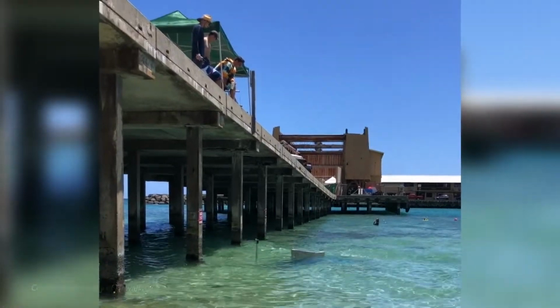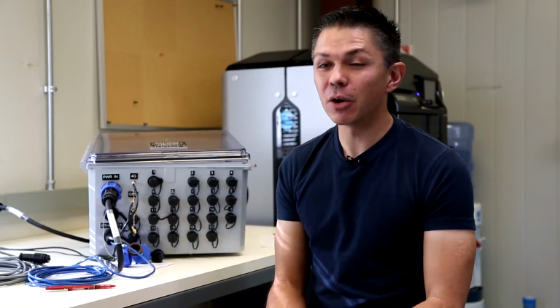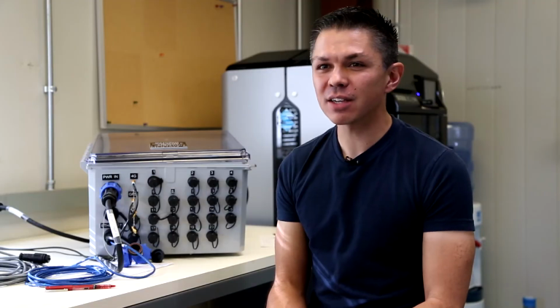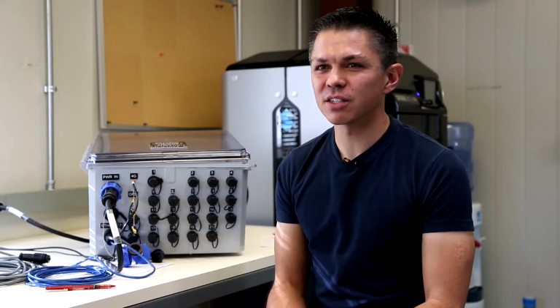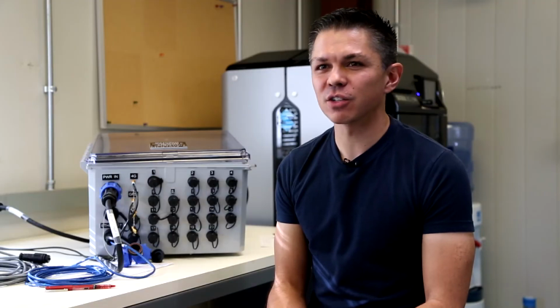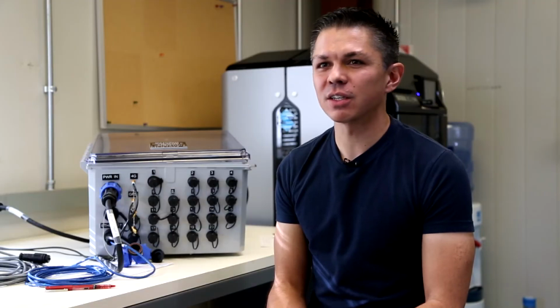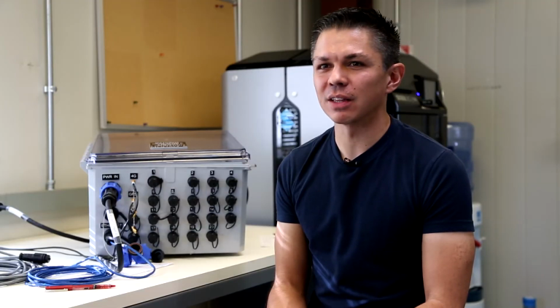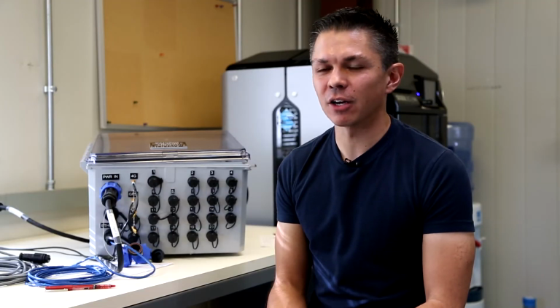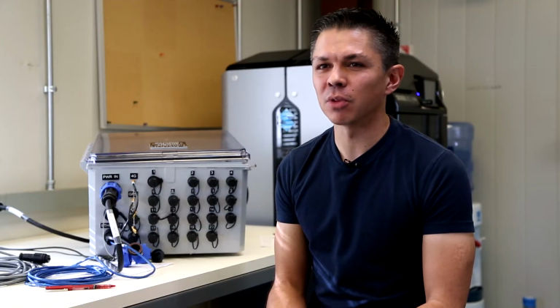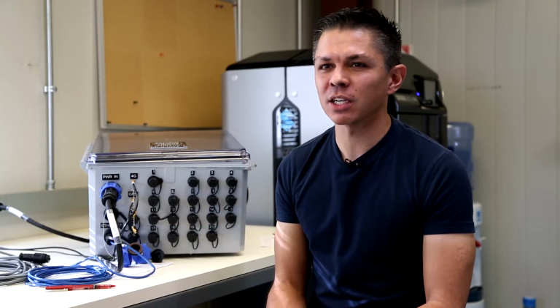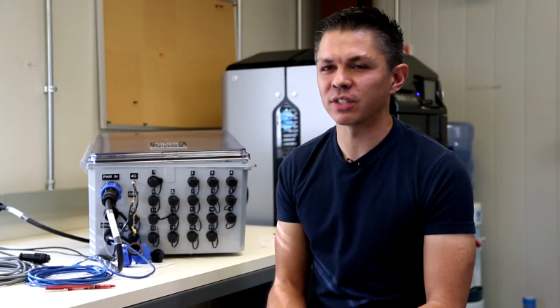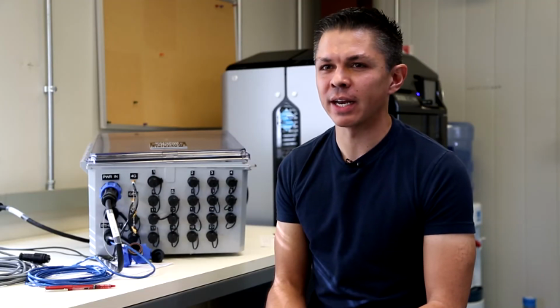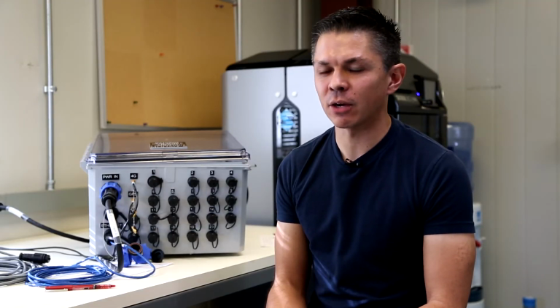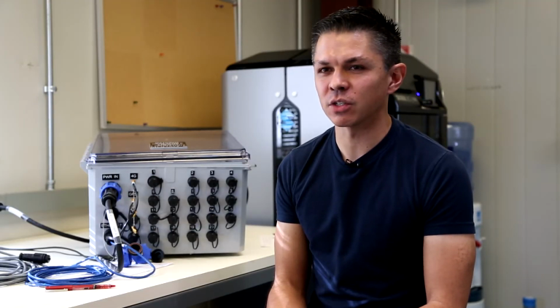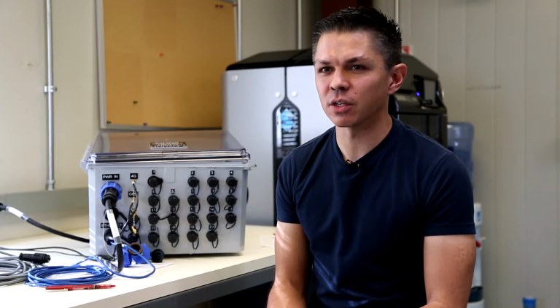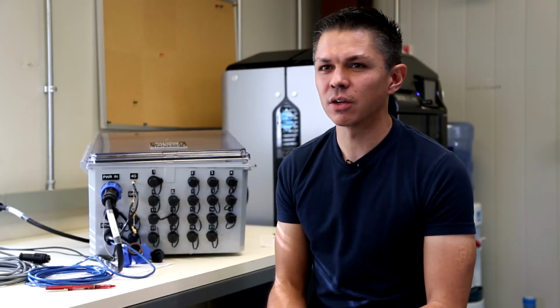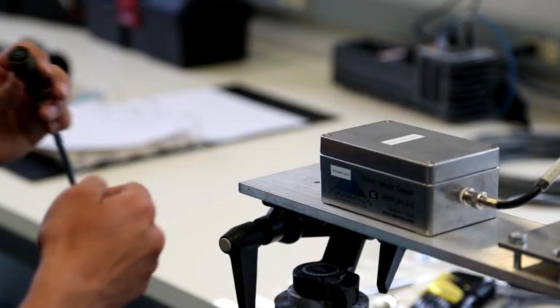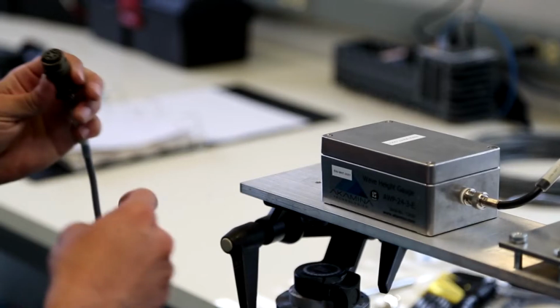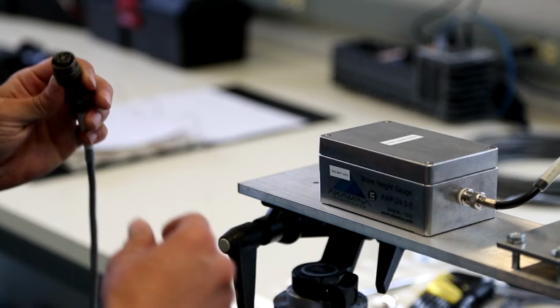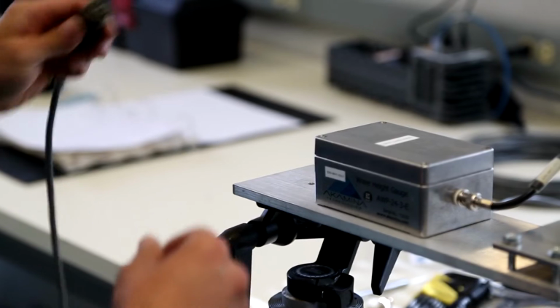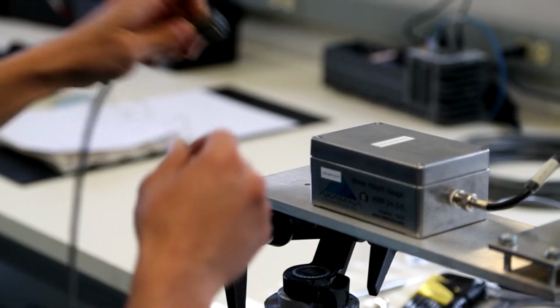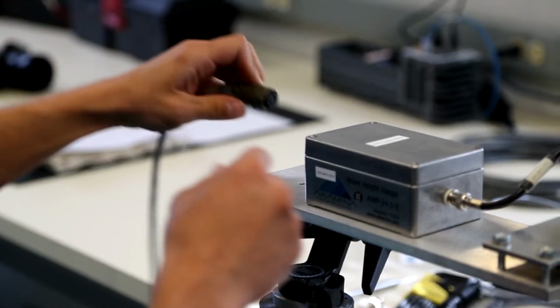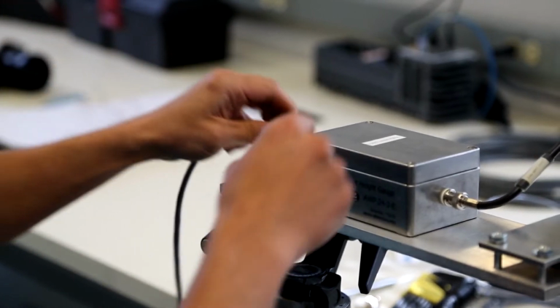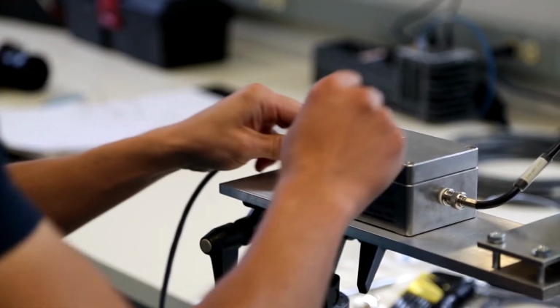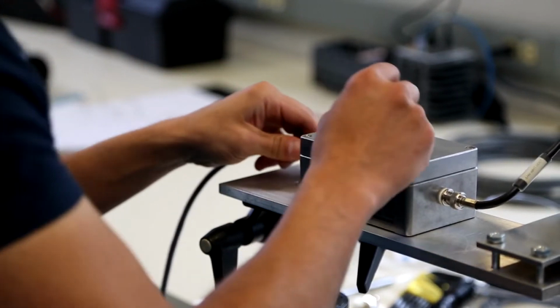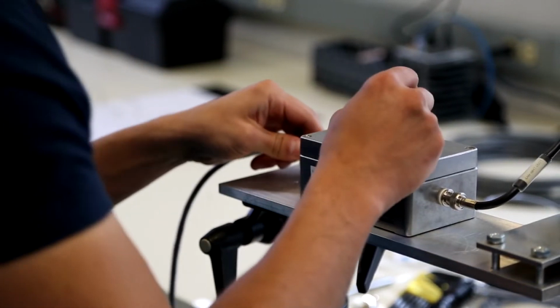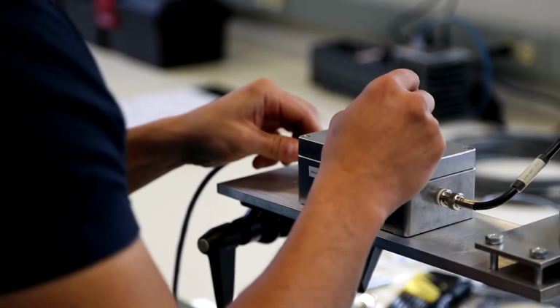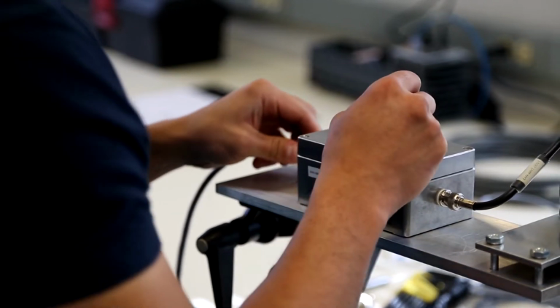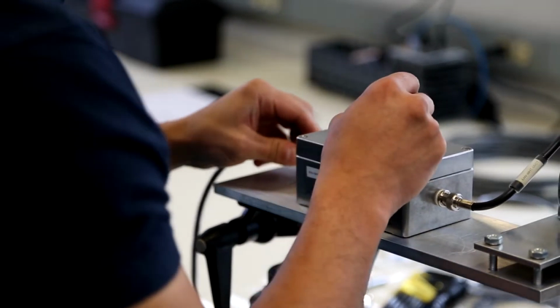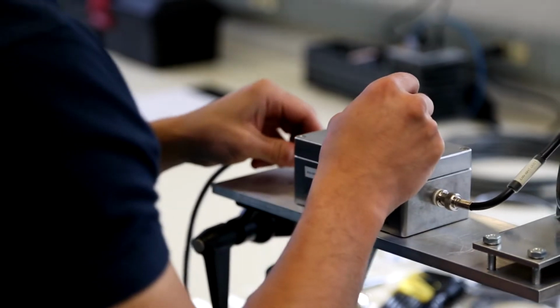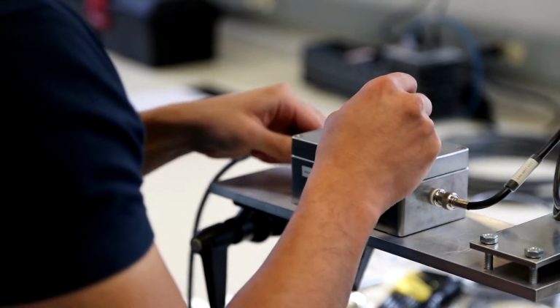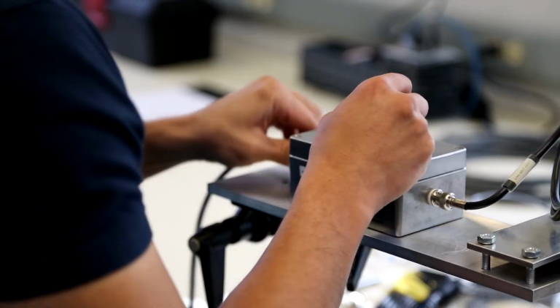MODAC is essentially Lego blocks for data acquisition. Our team can take the blocks and build them per the client's needs.